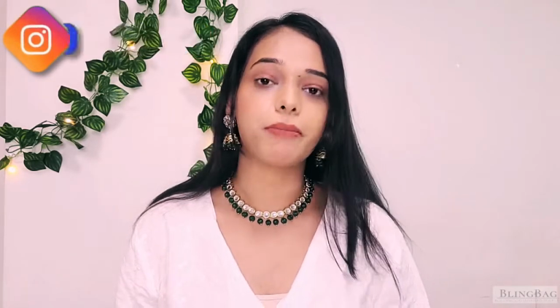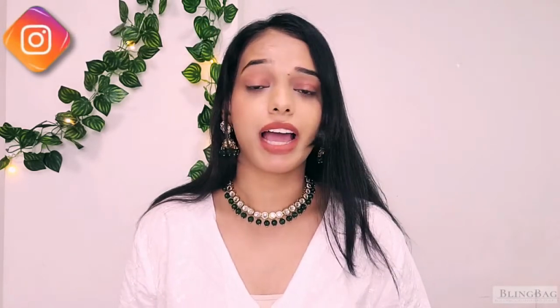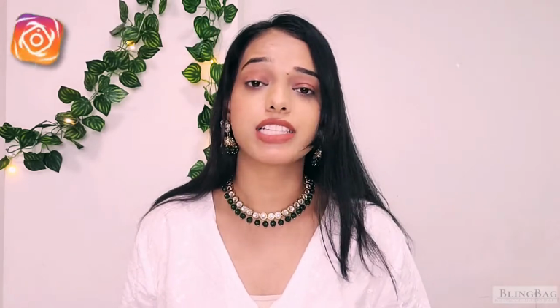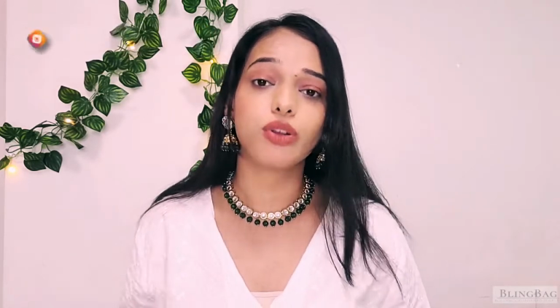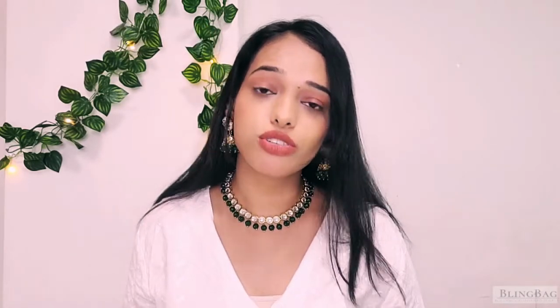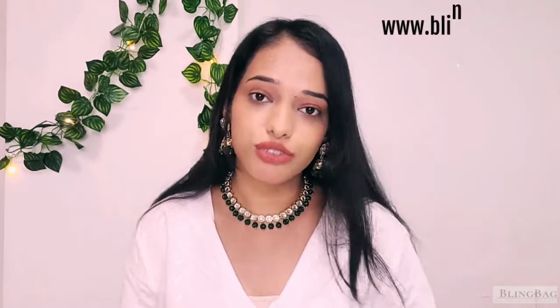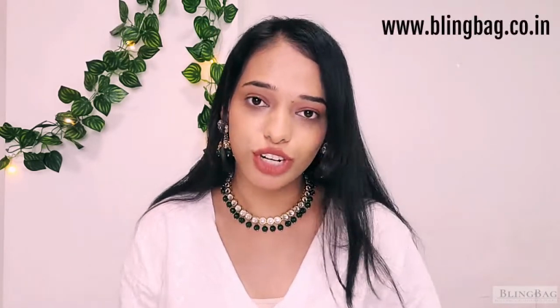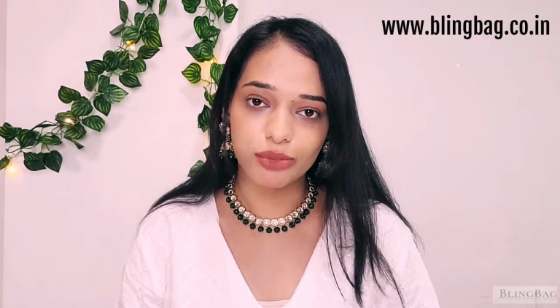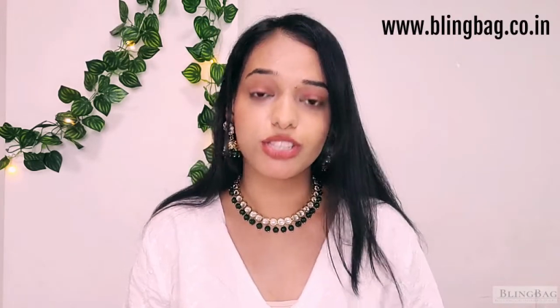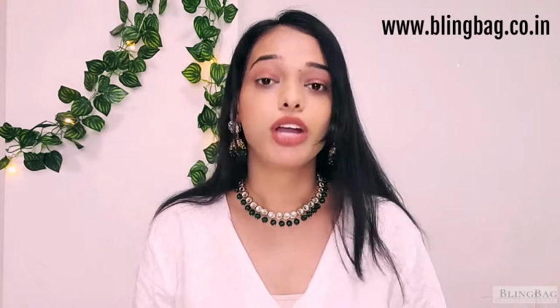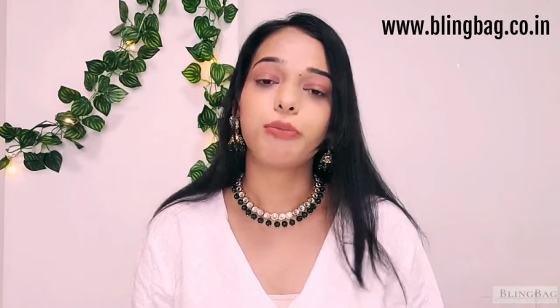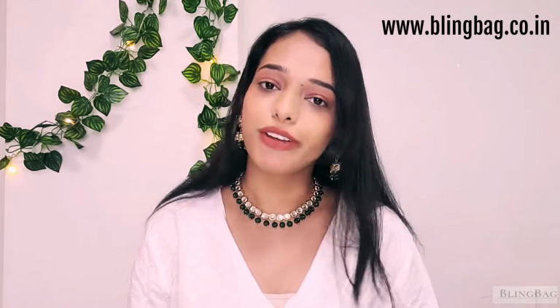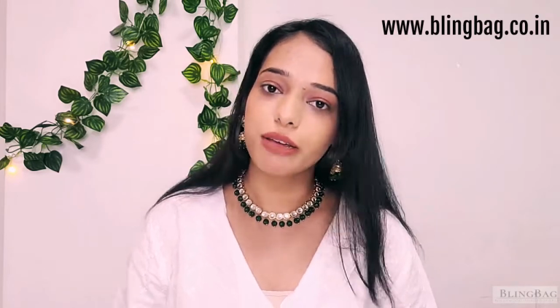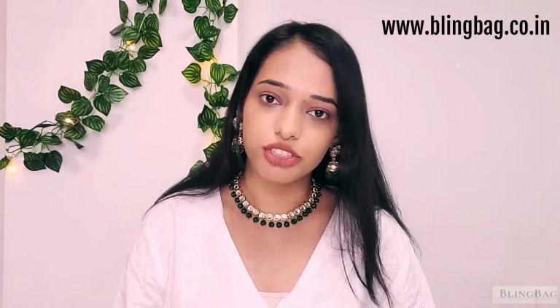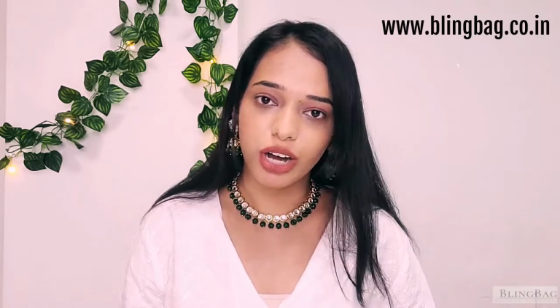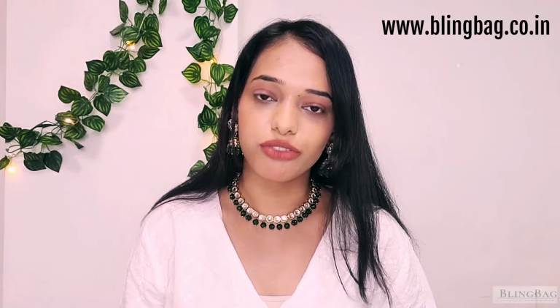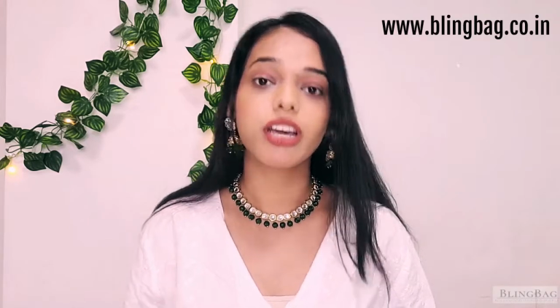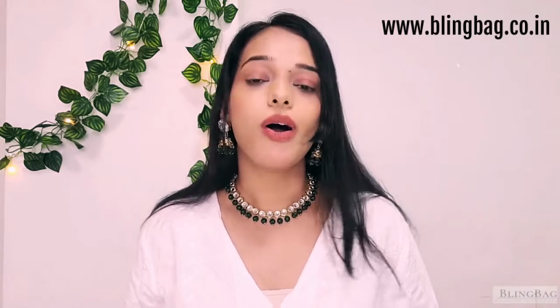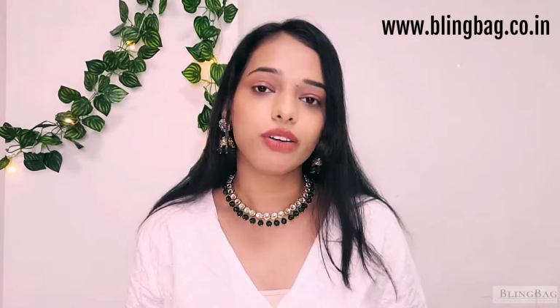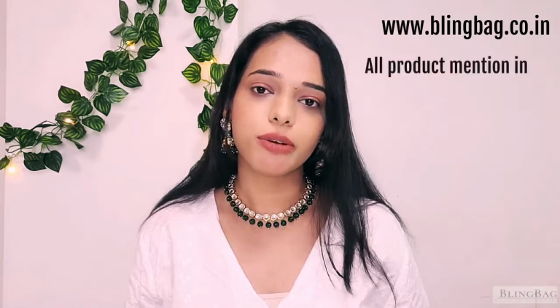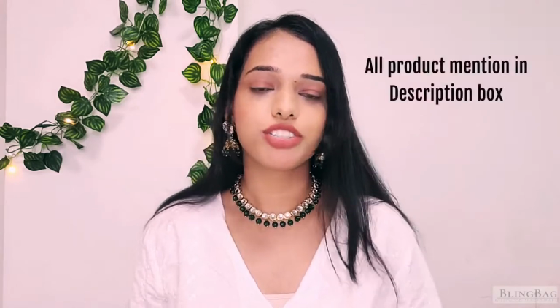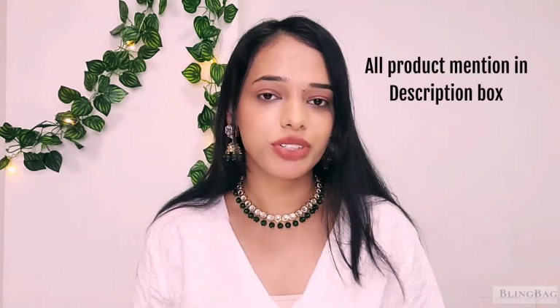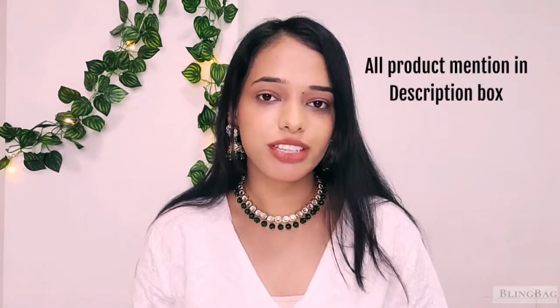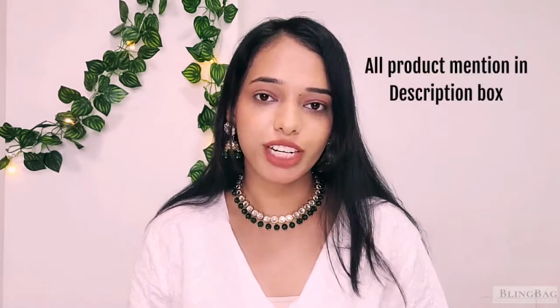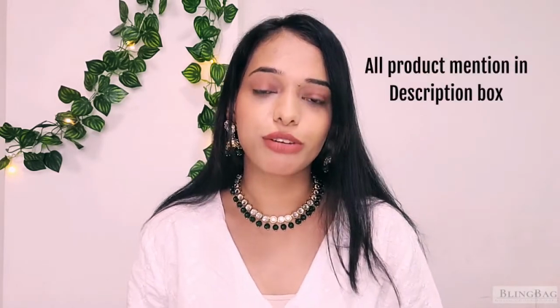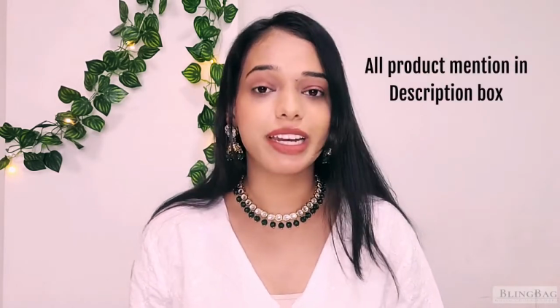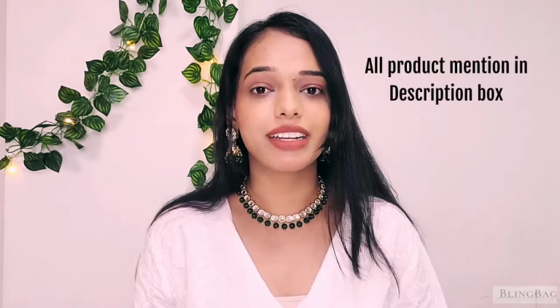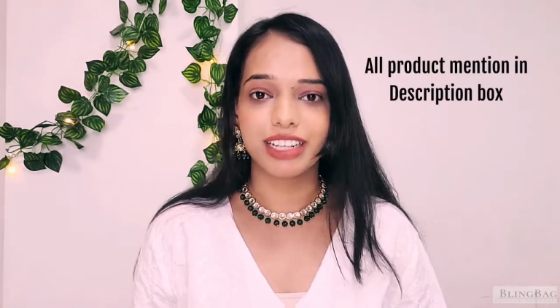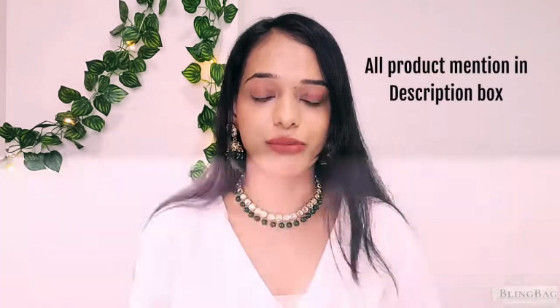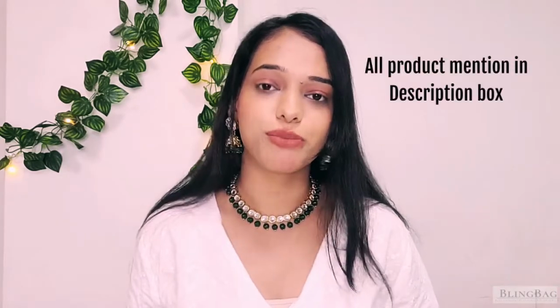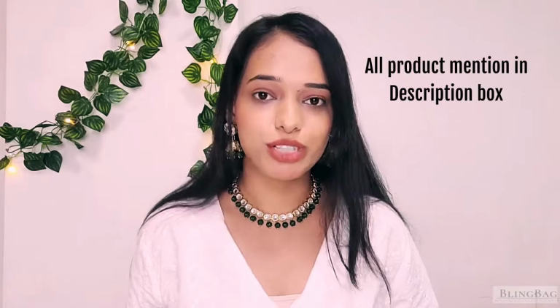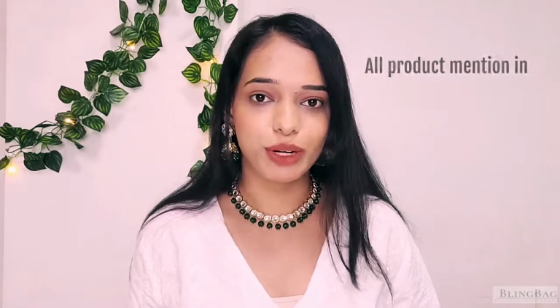Bling Mag has loads of jewellery options to perfectly match your outfit. All the products shown in this video would be linked in the description box below.